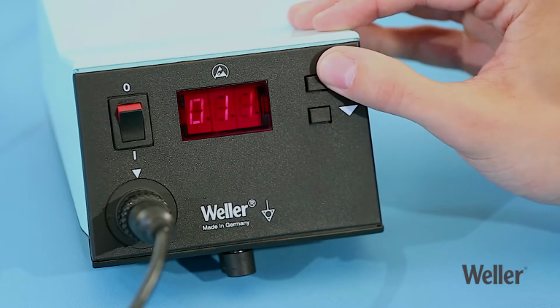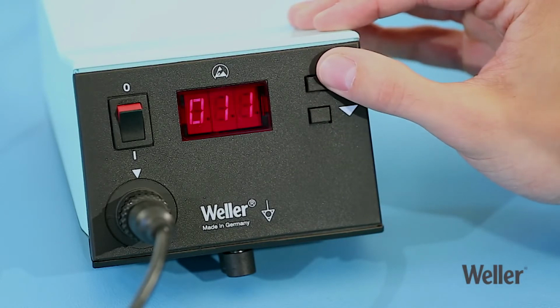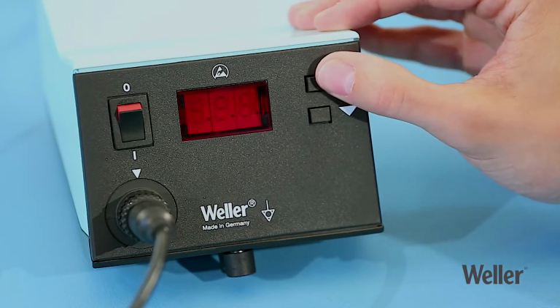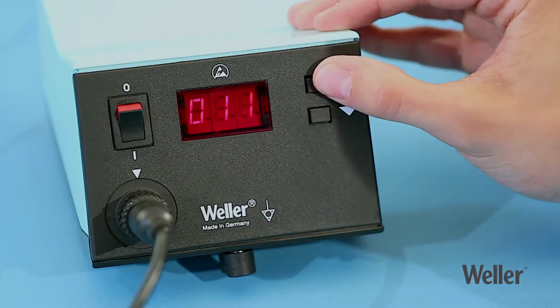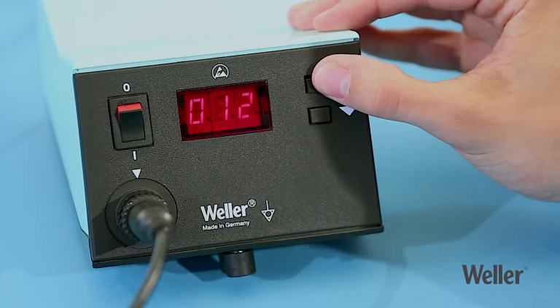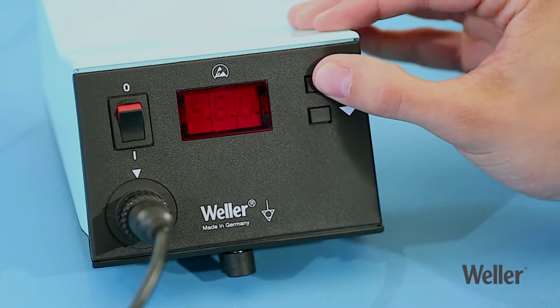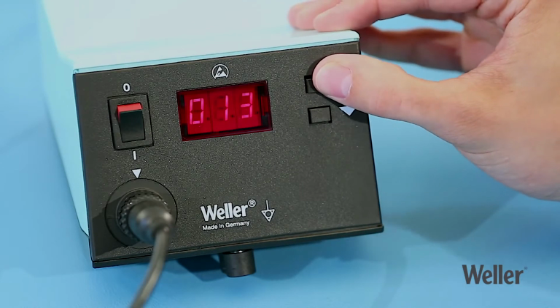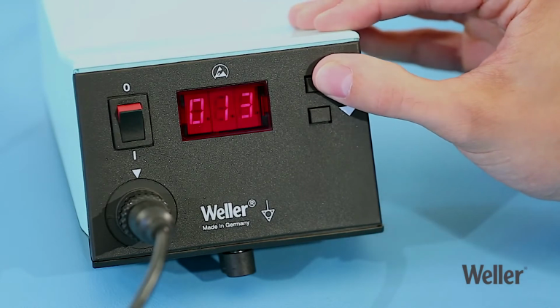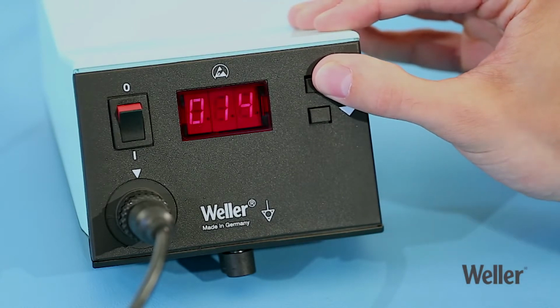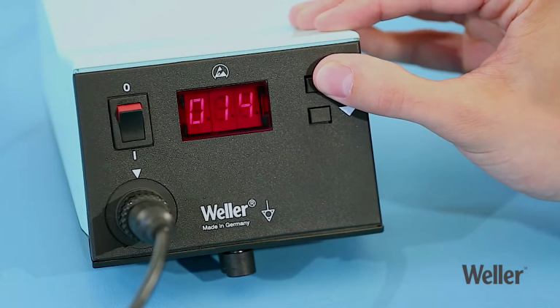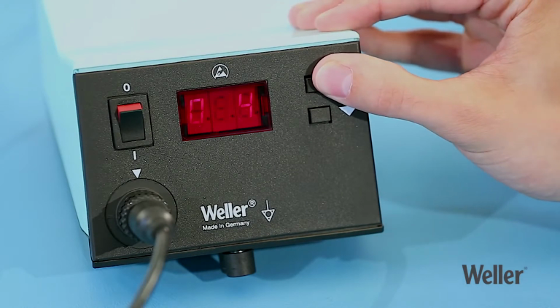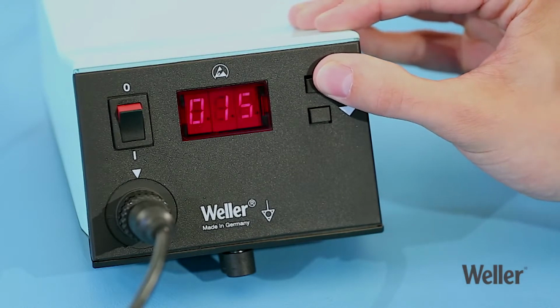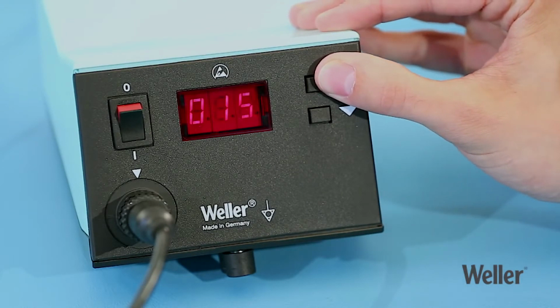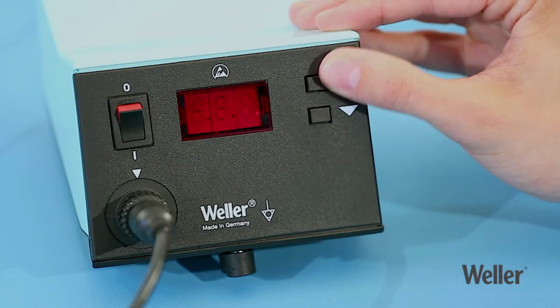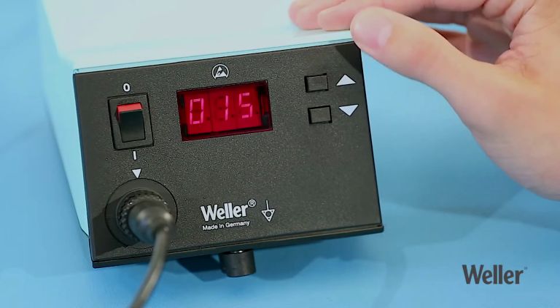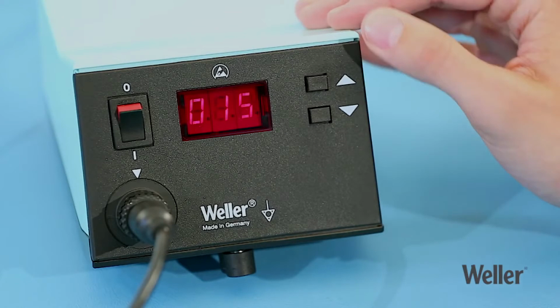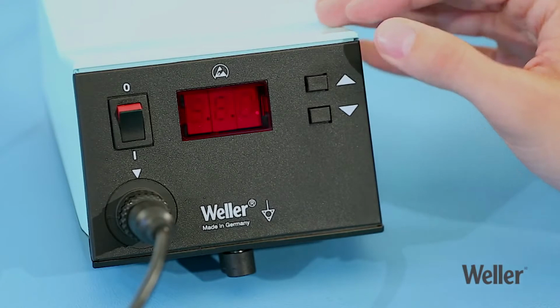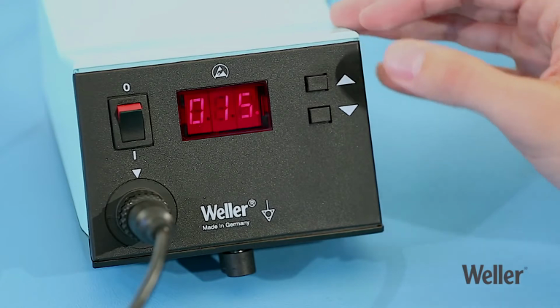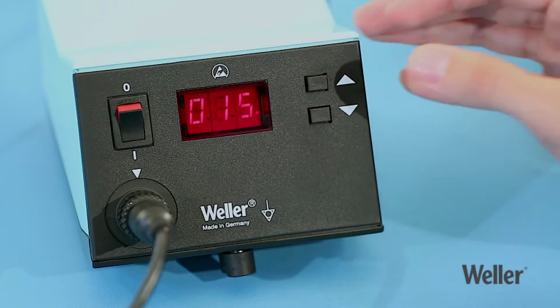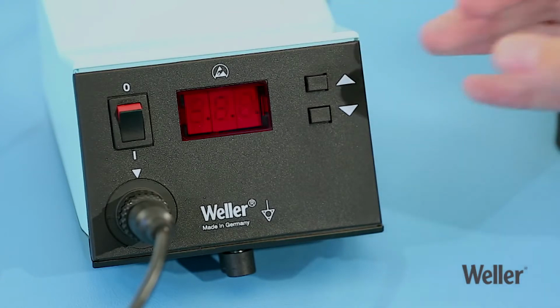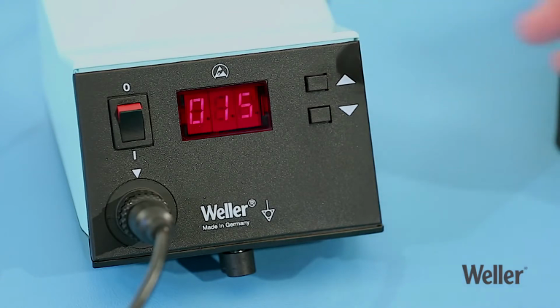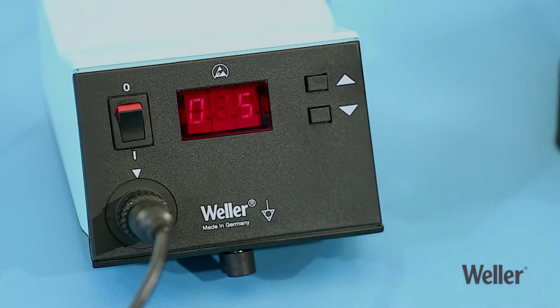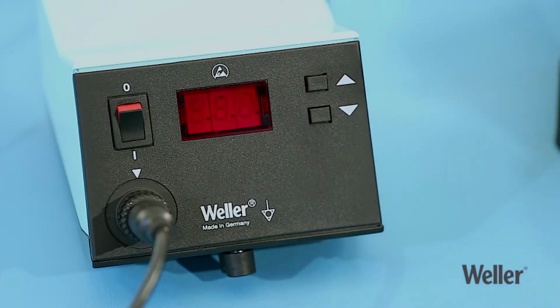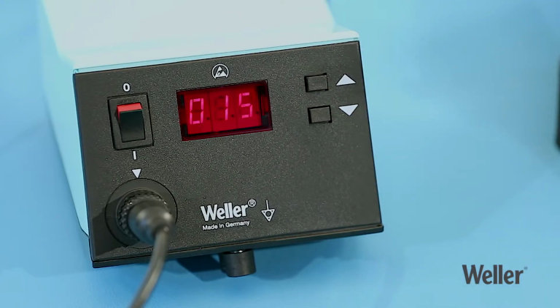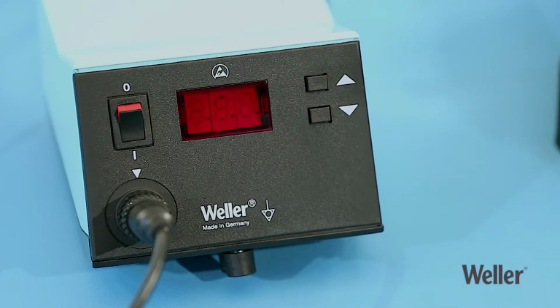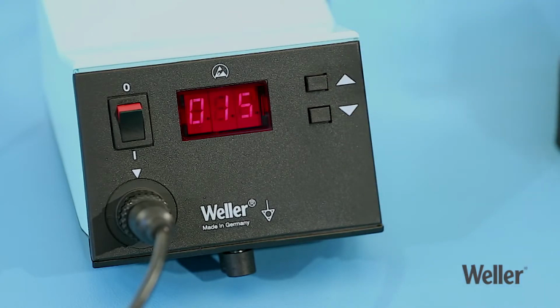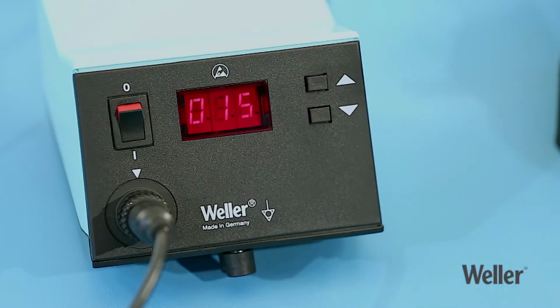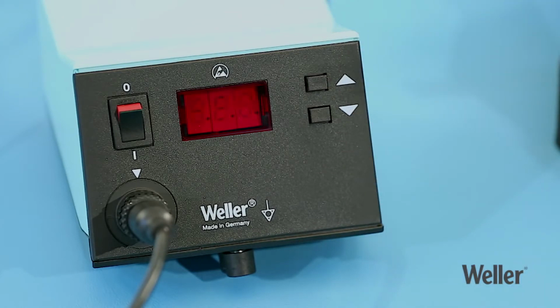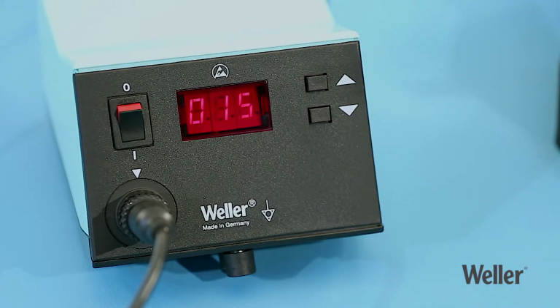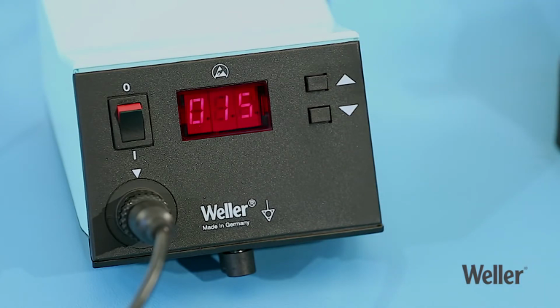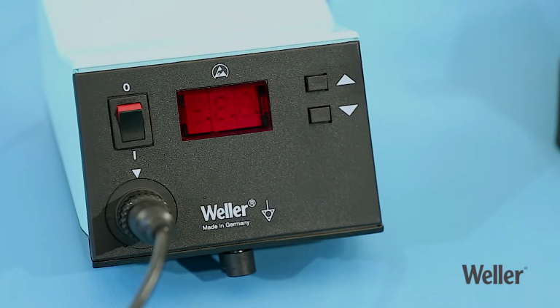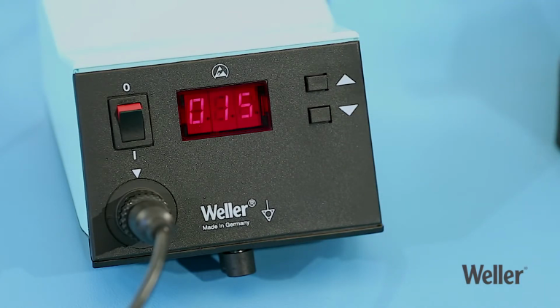Then lock the station. The lock temperature represents the middle of the adjustable temperature range.